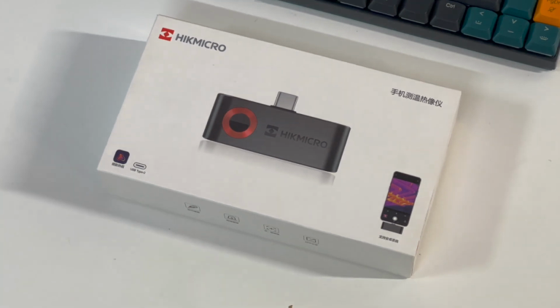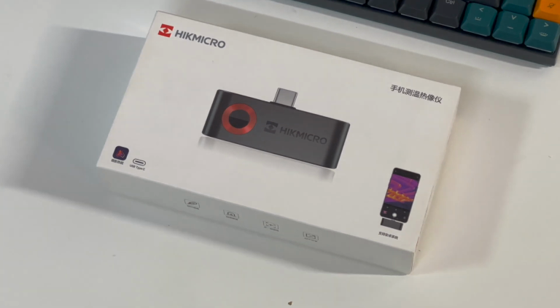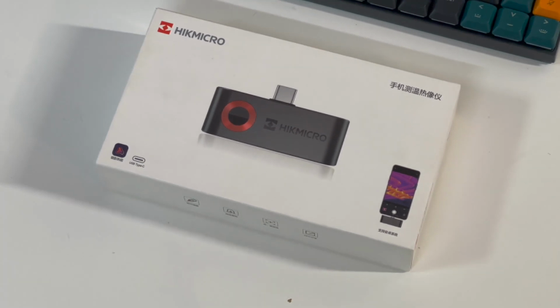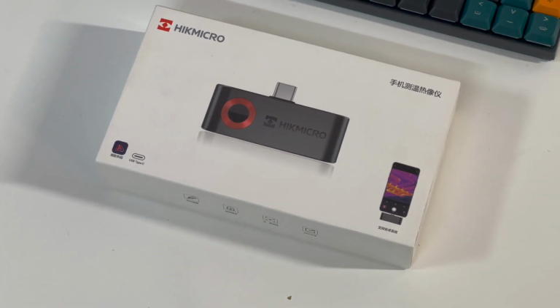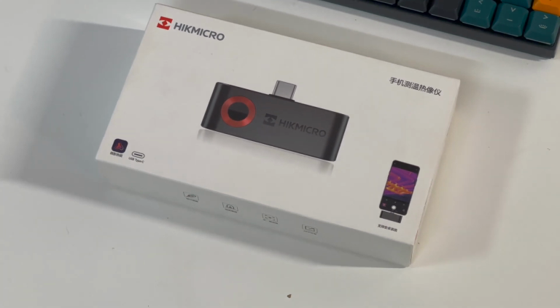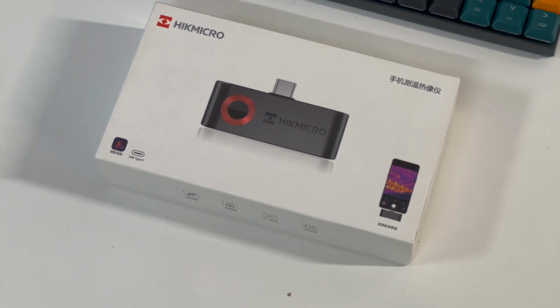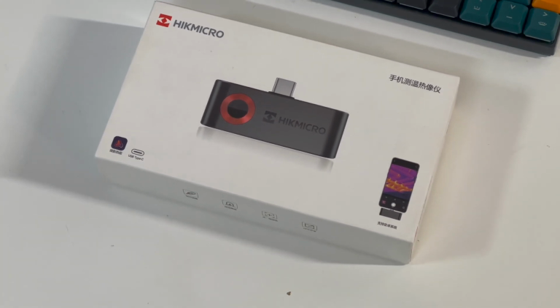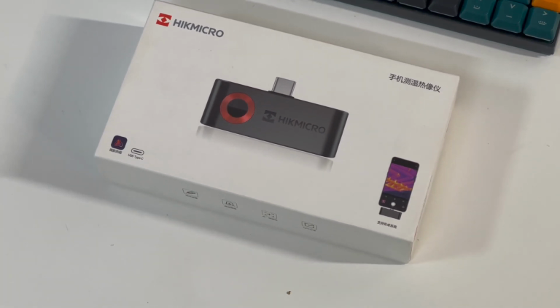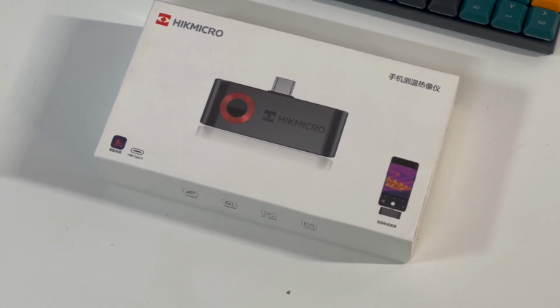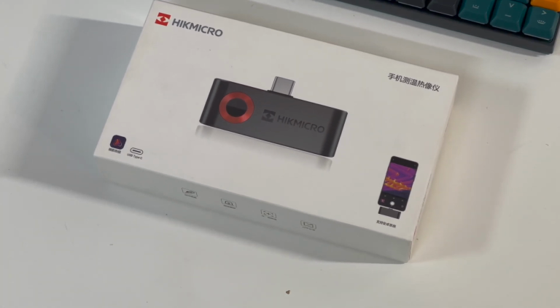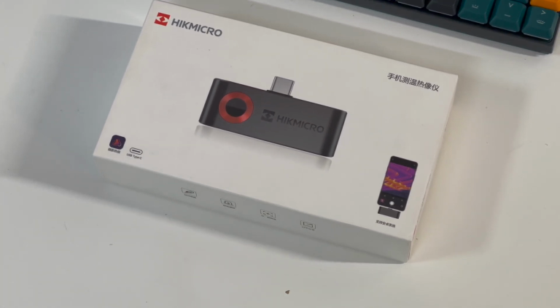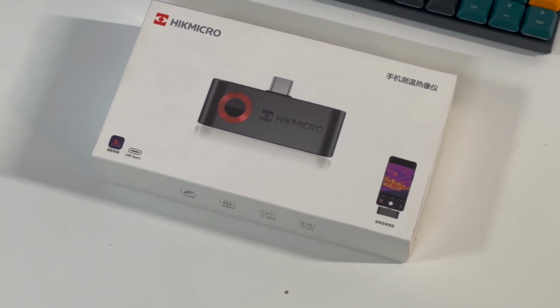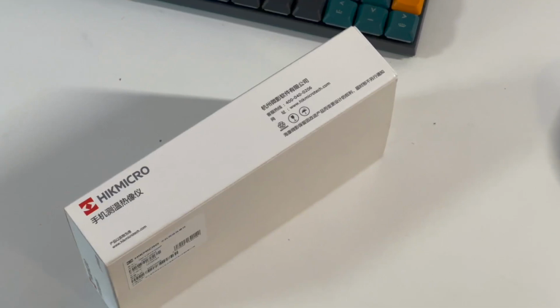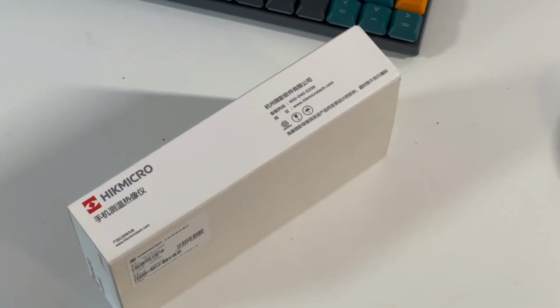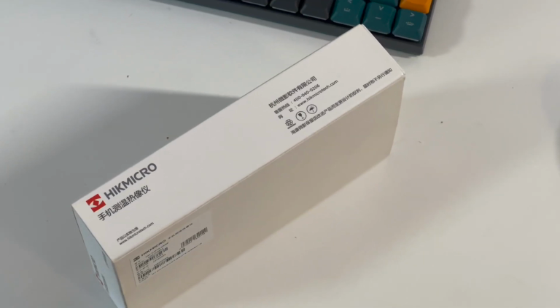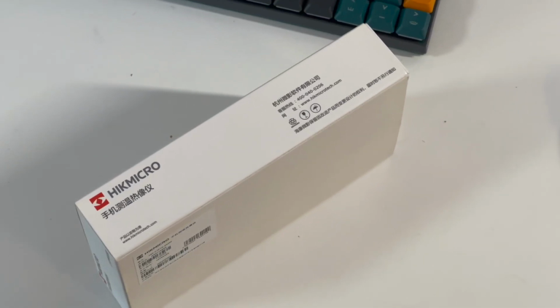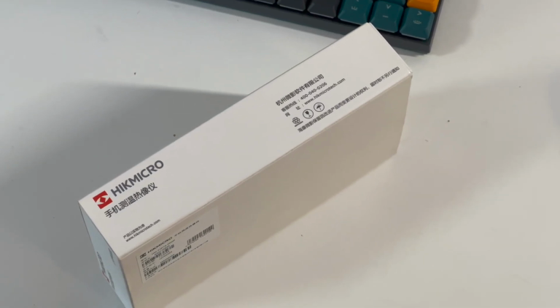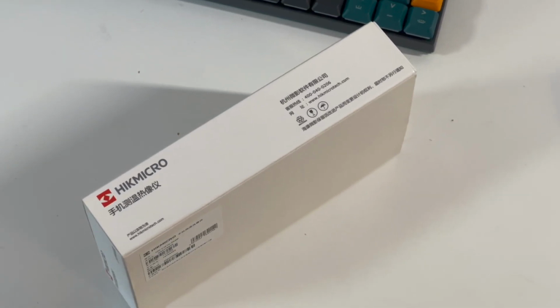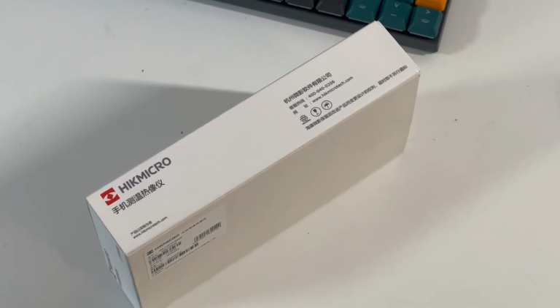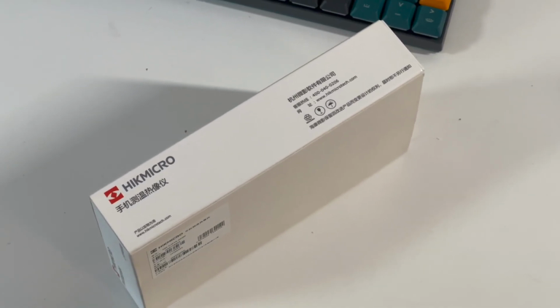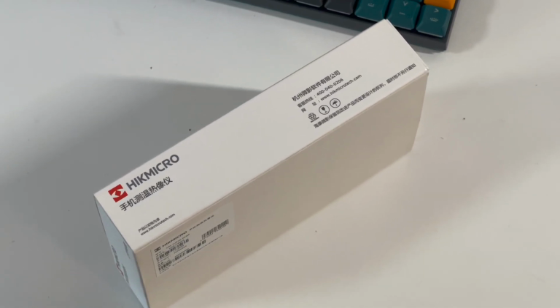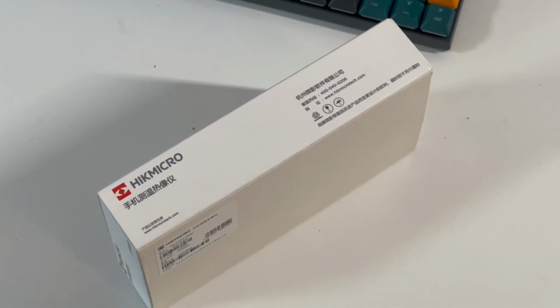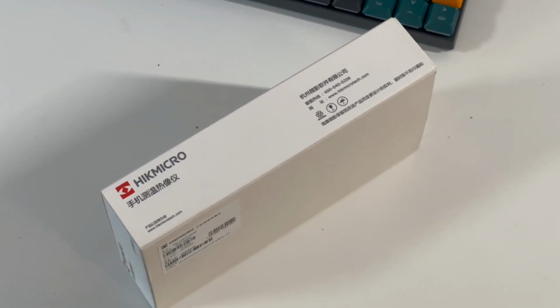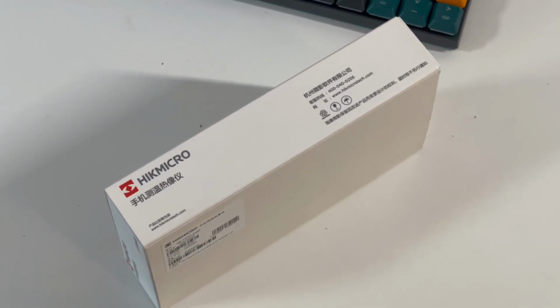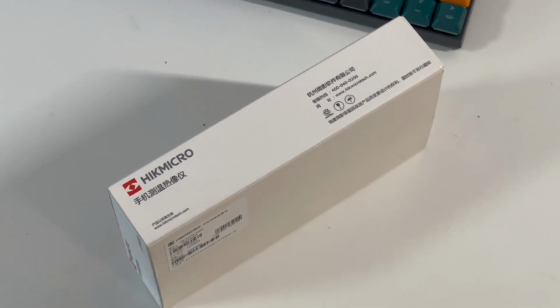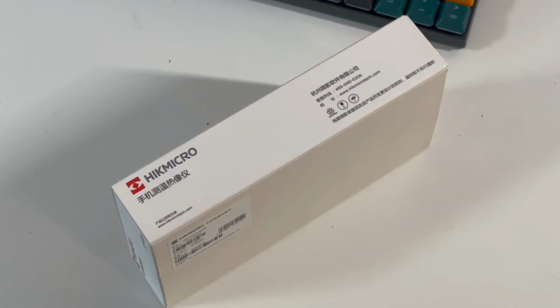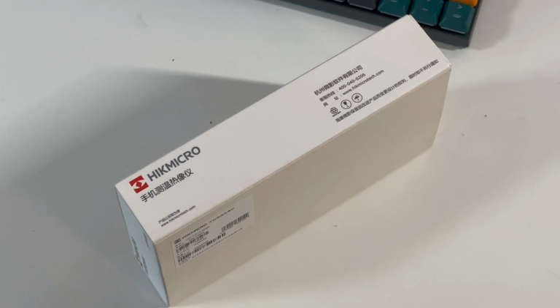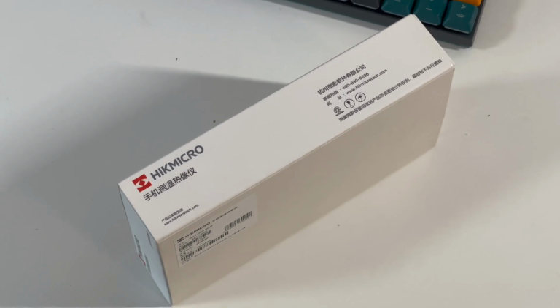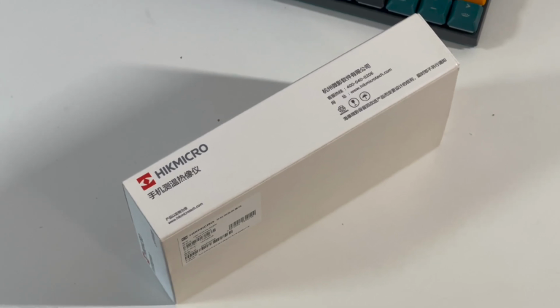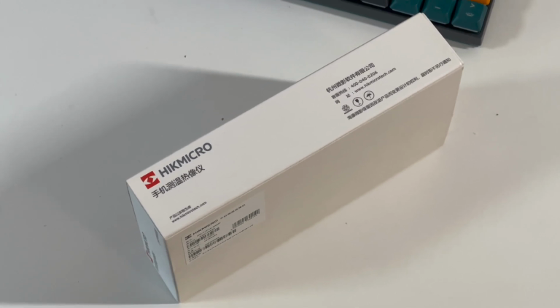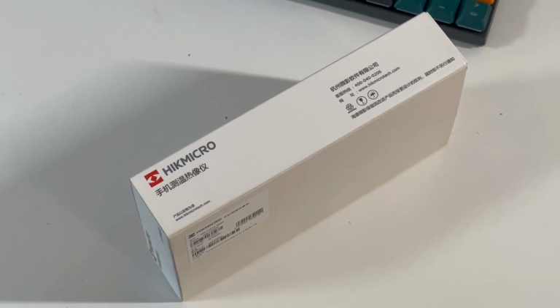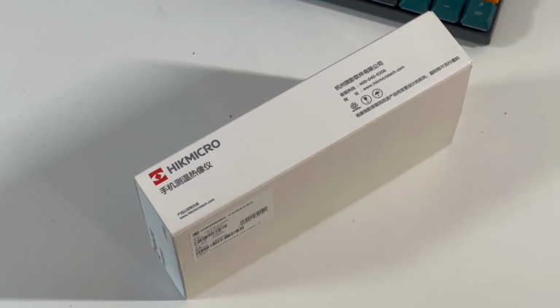It's from Hike Micro. You can insert it into an Android phone using the USB-C connector on the top.